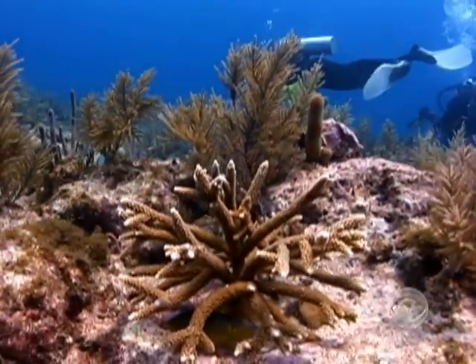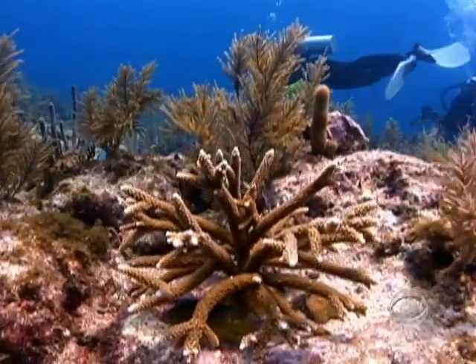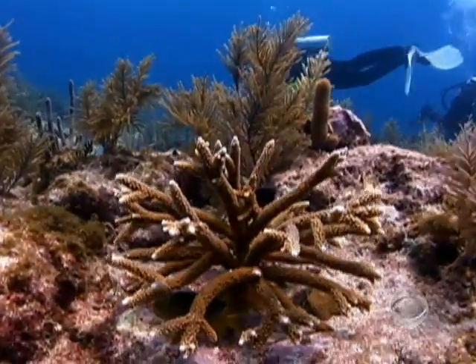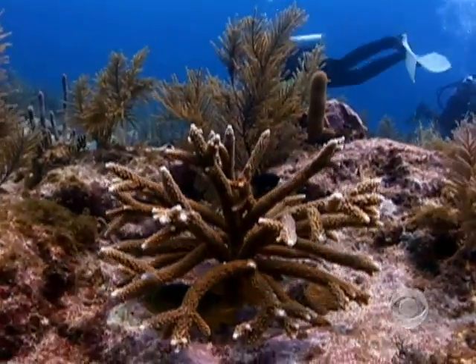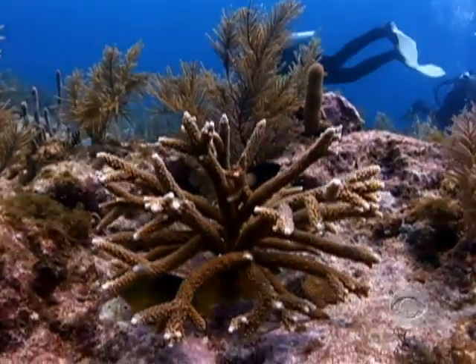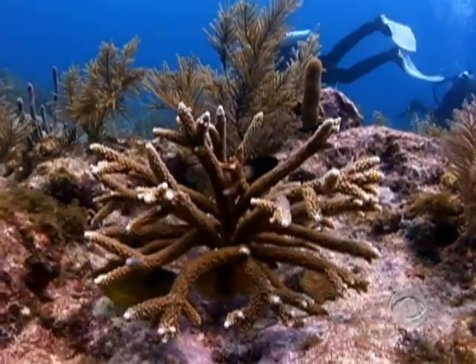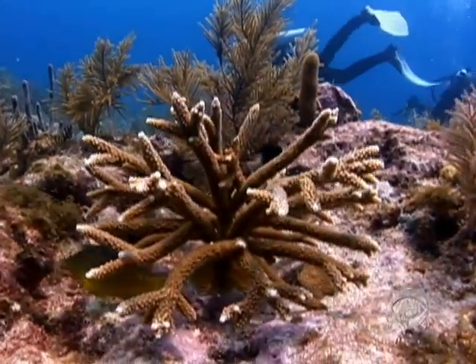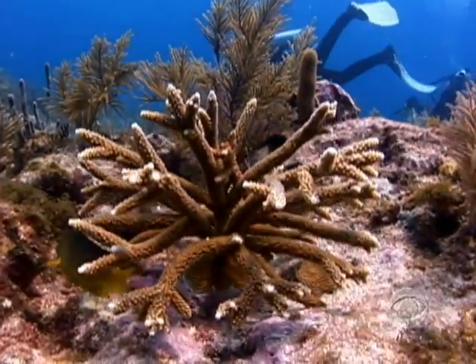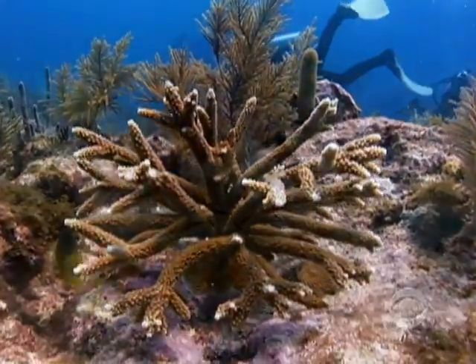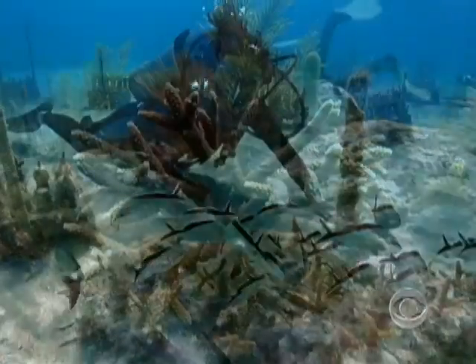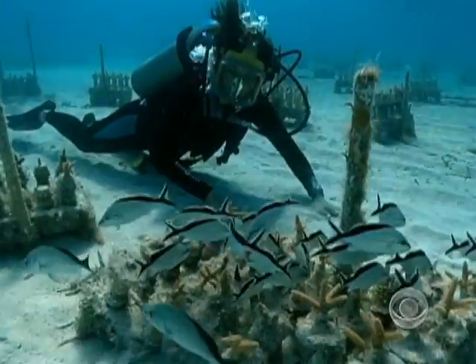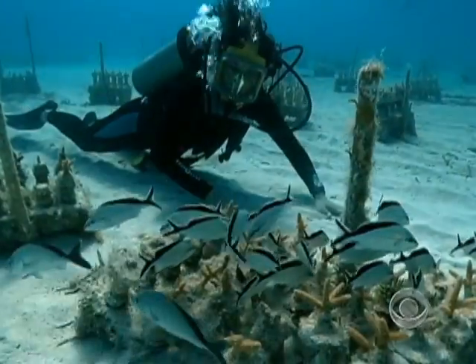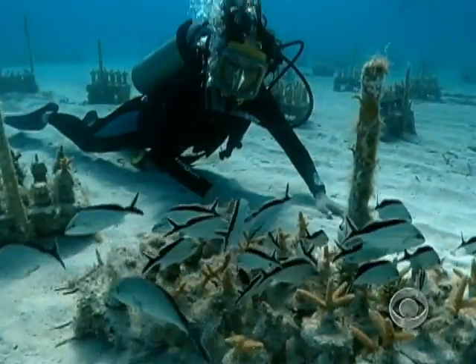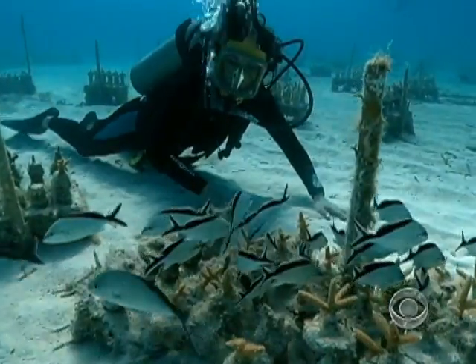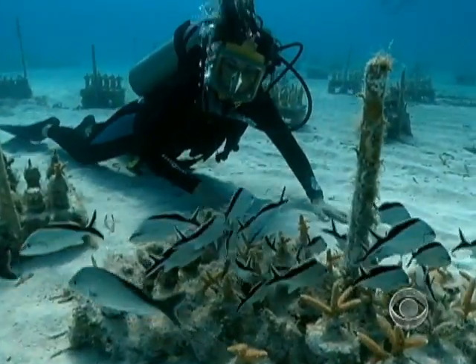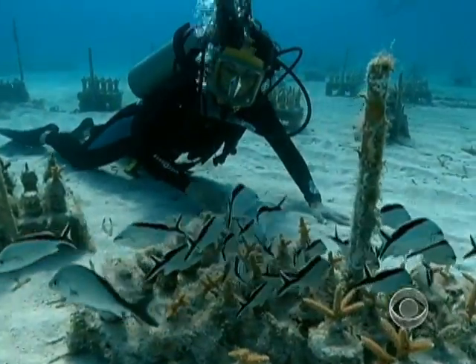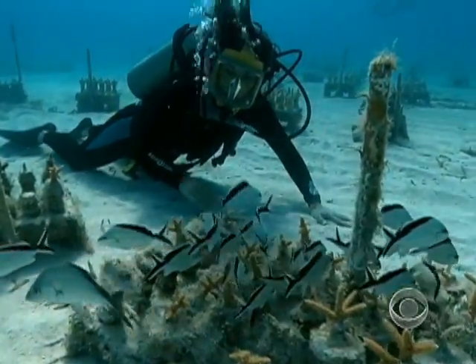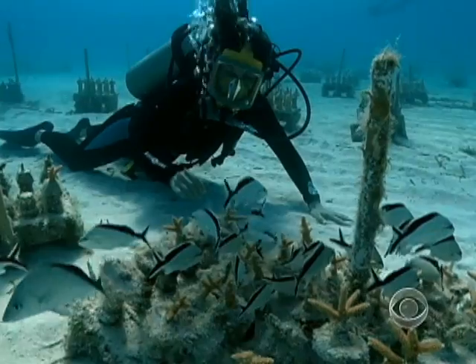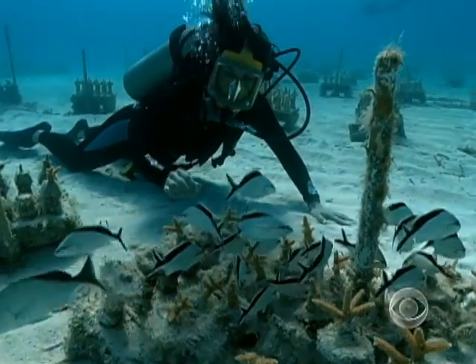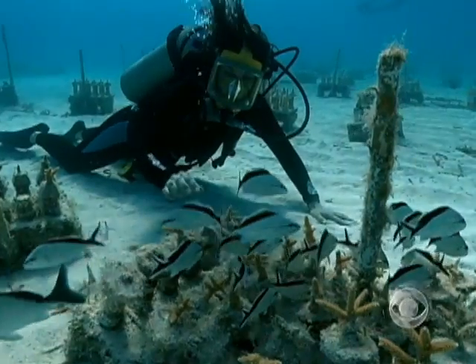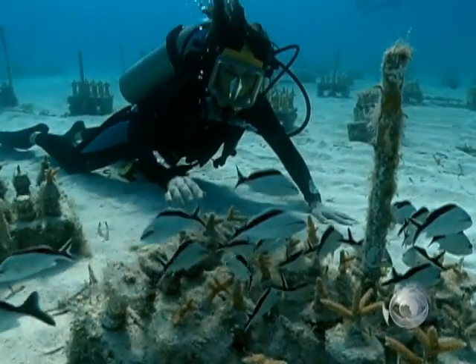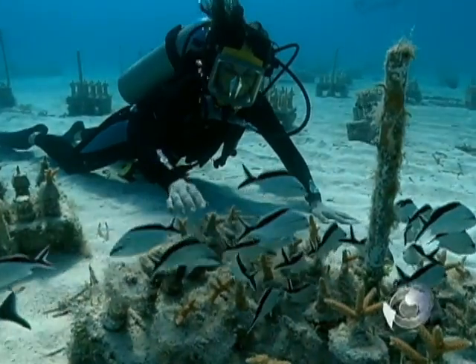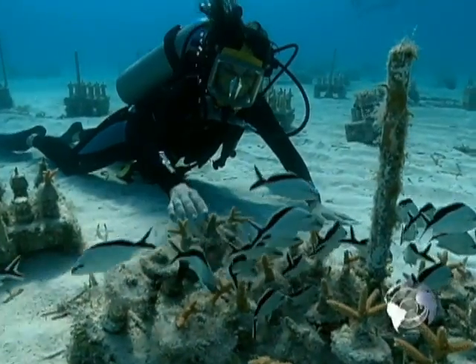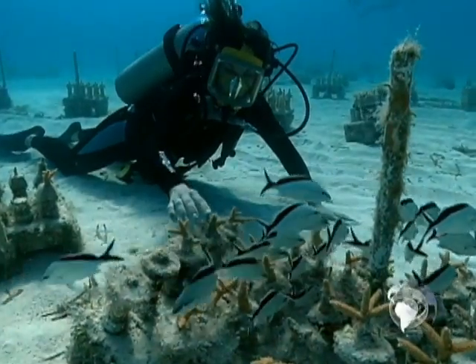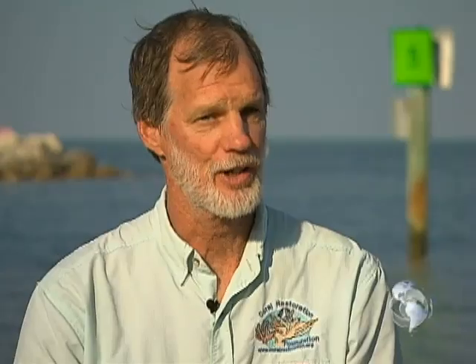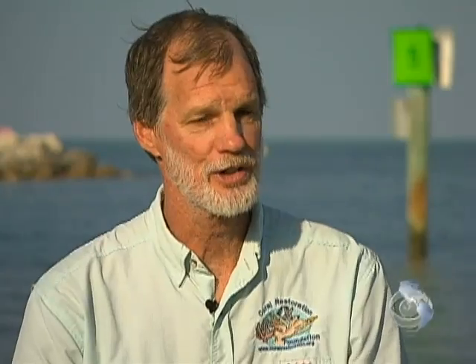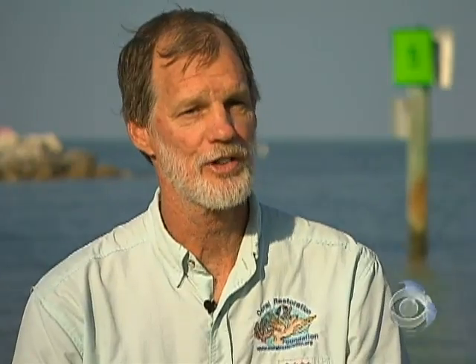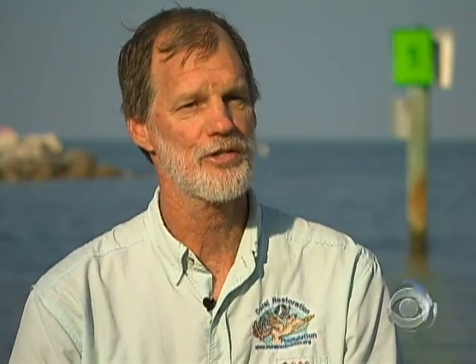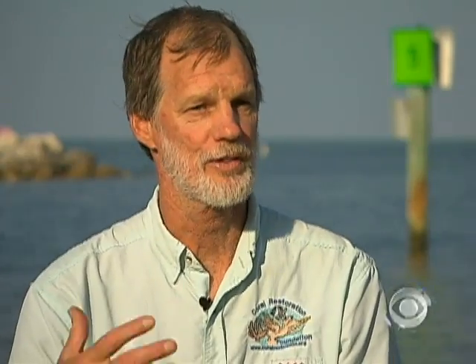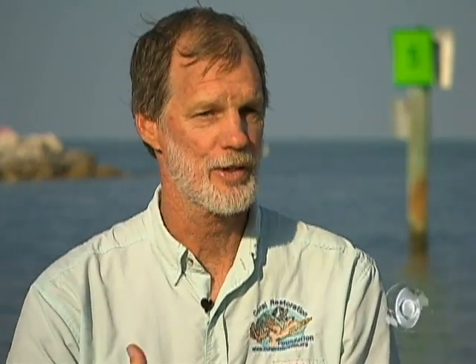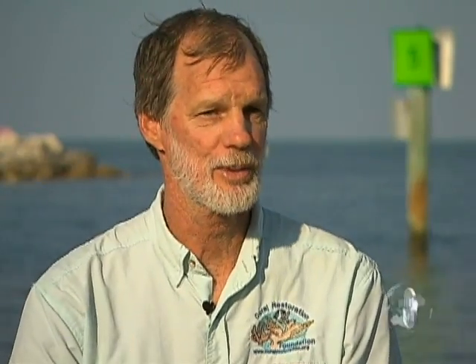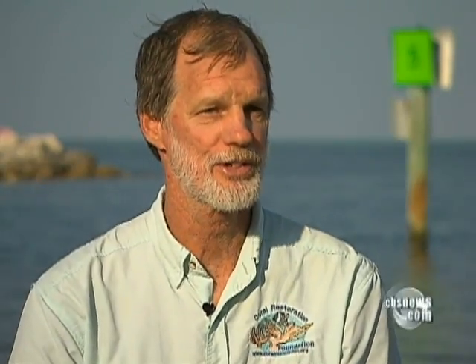It's just amazing what happens — a lot more habitat for fish, for juvenile fish, for large fish, for invertebrates.